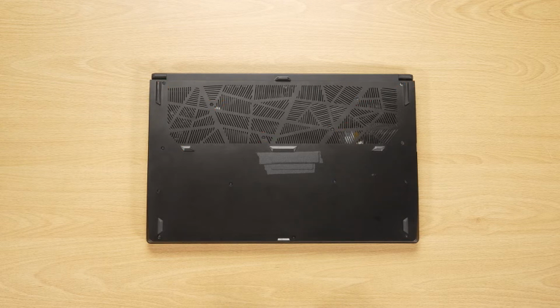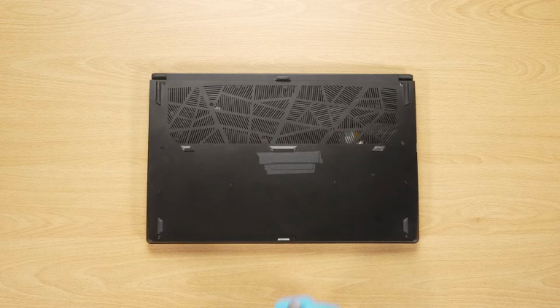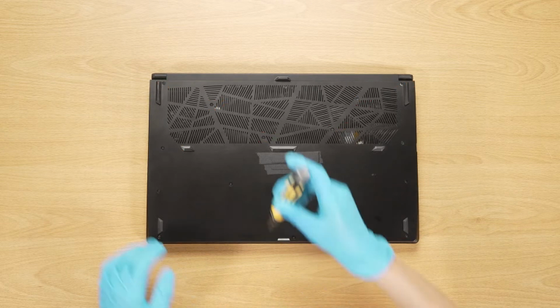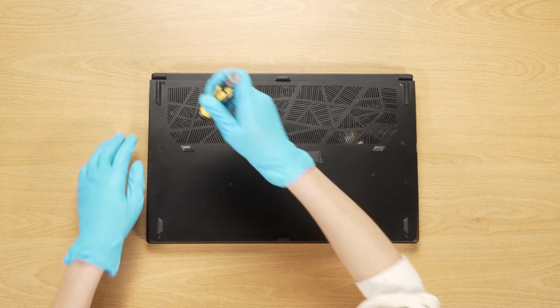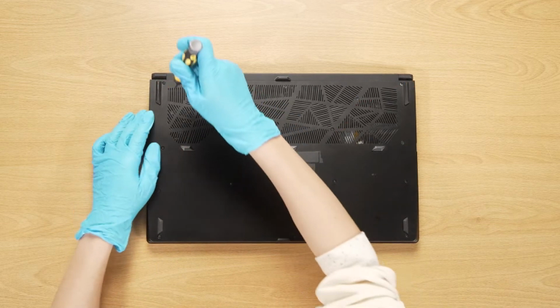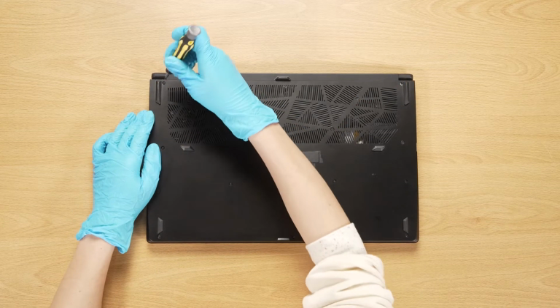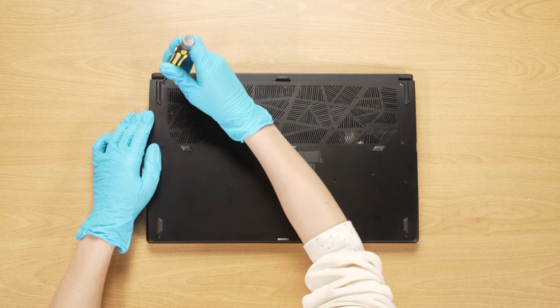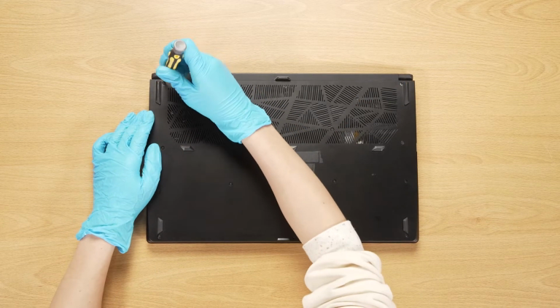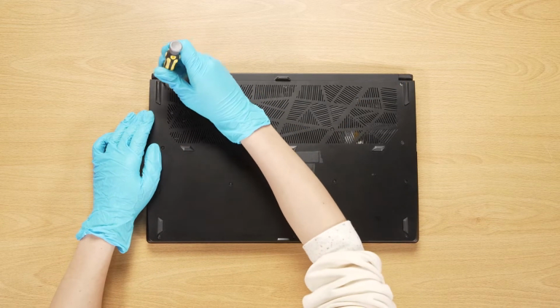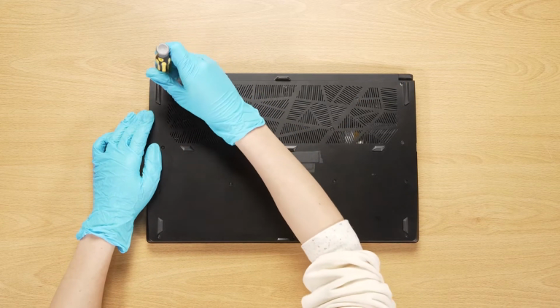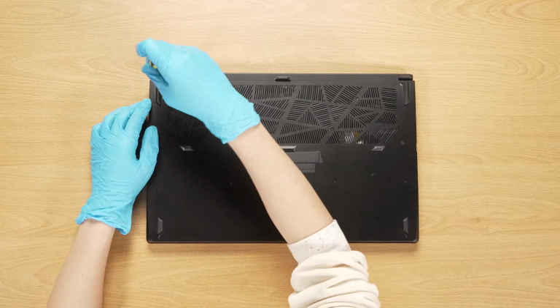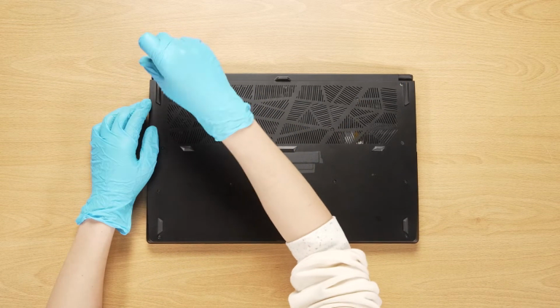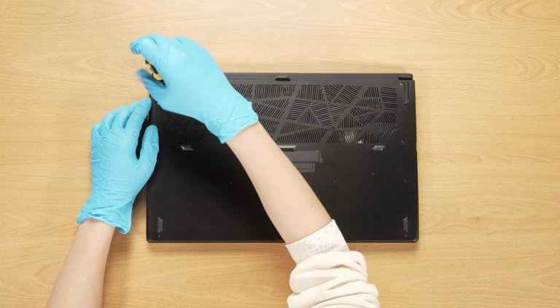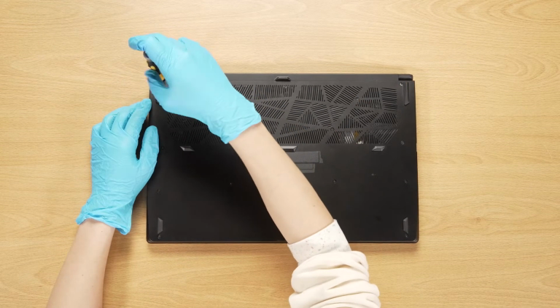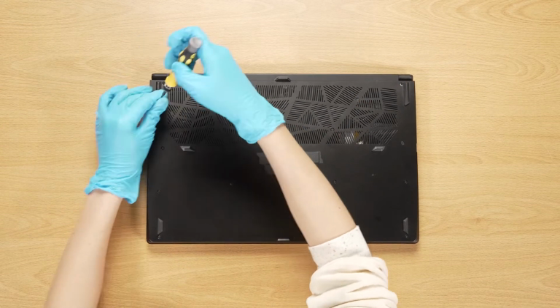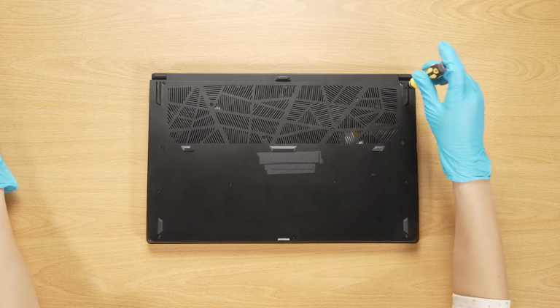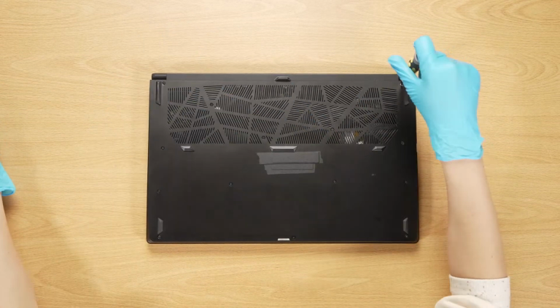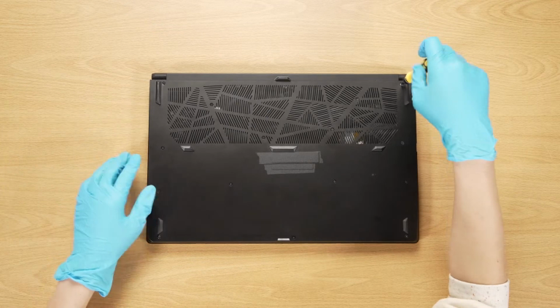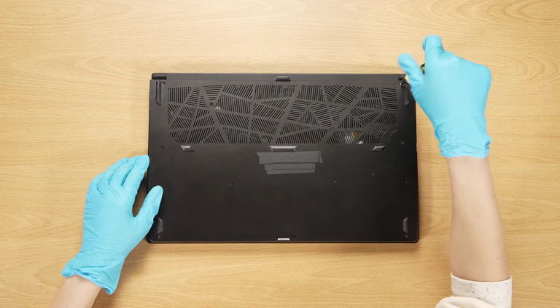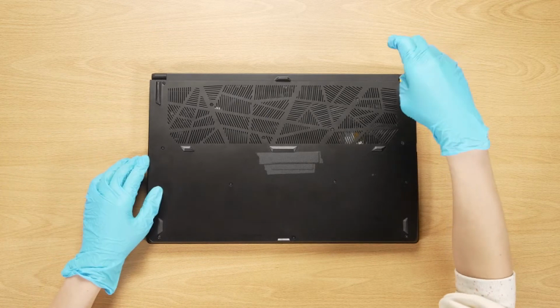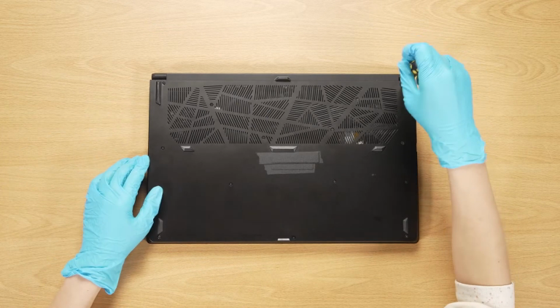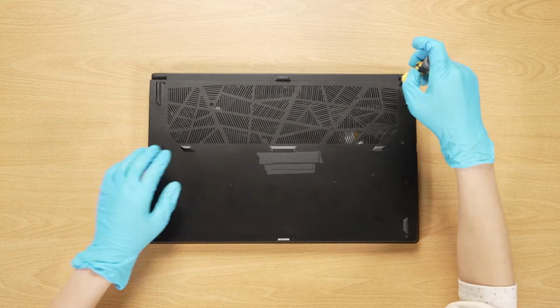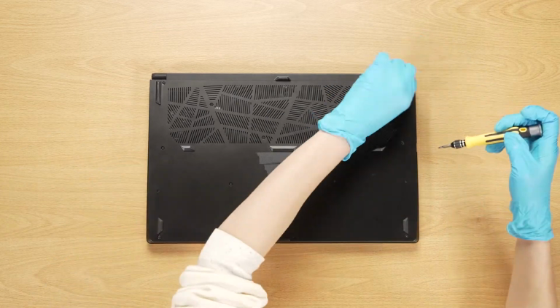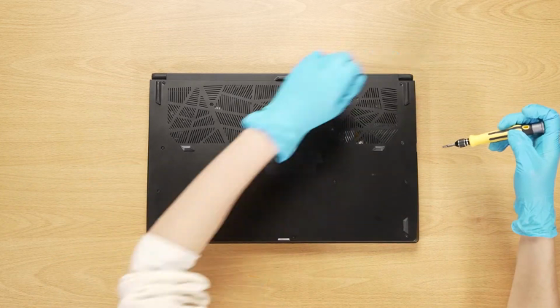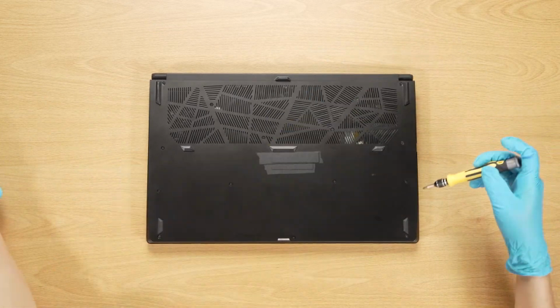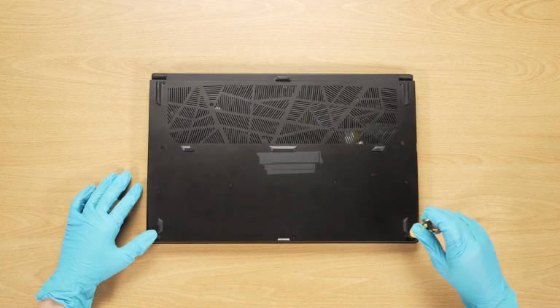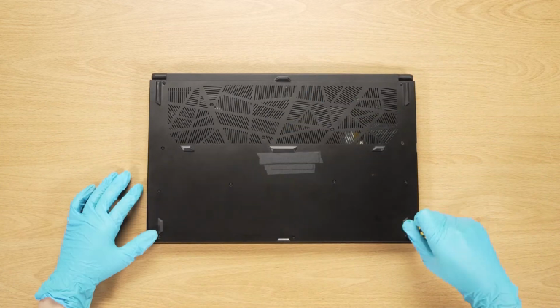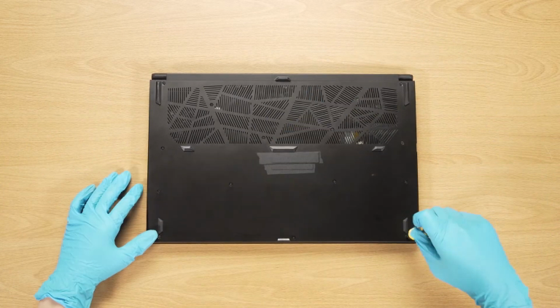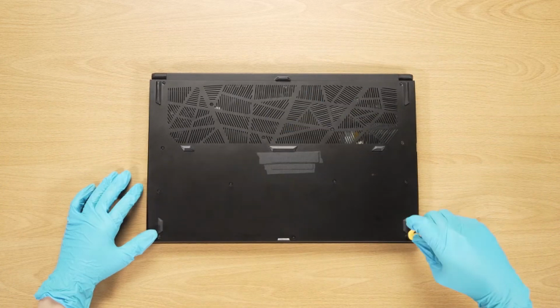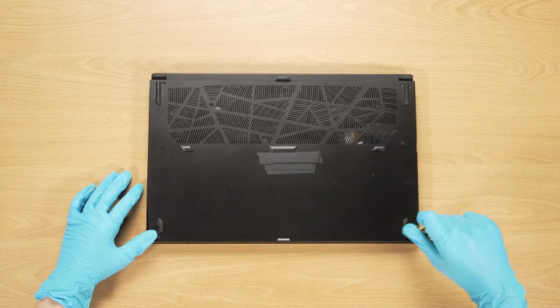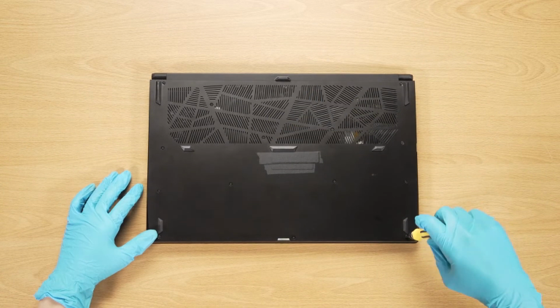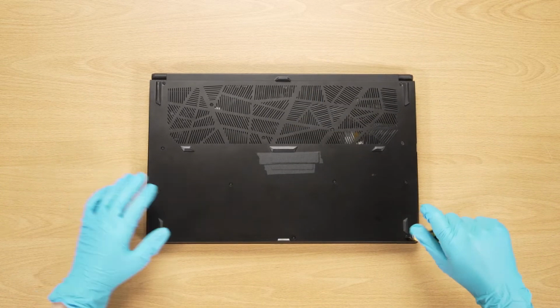Using the screwdriver, unscrew the back cover of the laptop. The laptop contains a total of 15 screws.